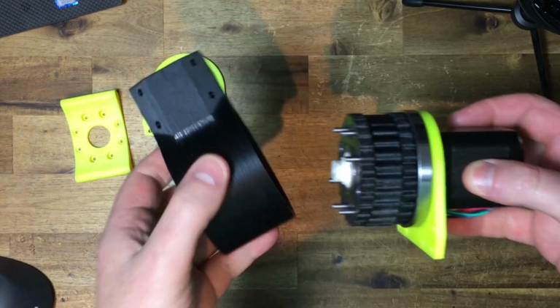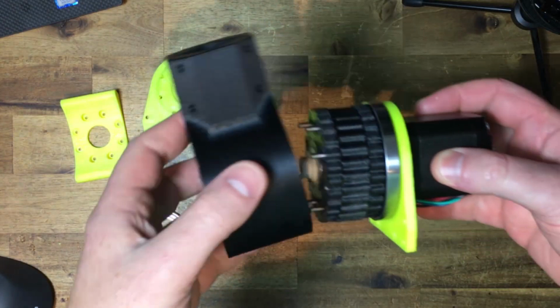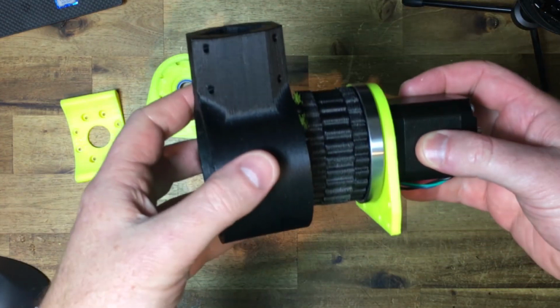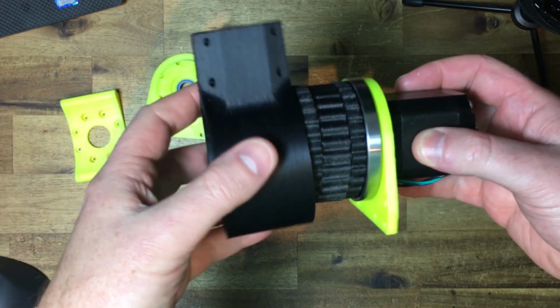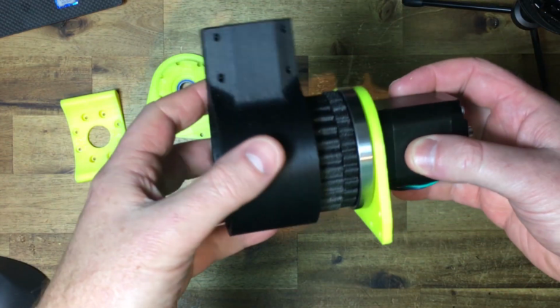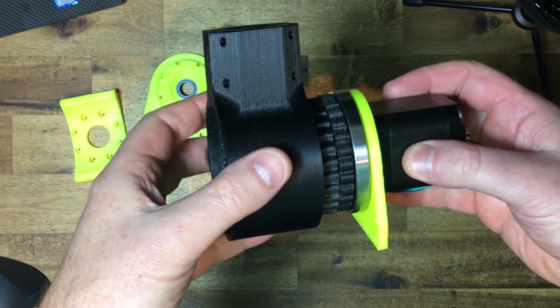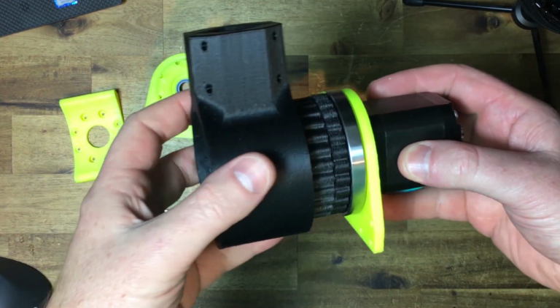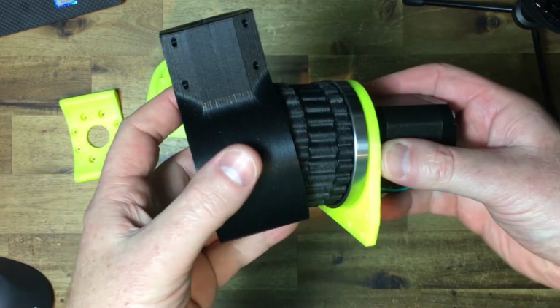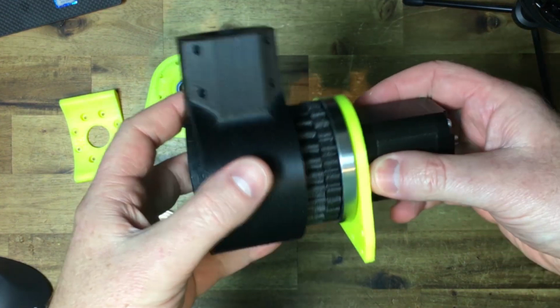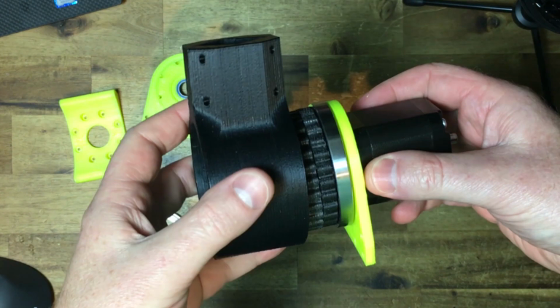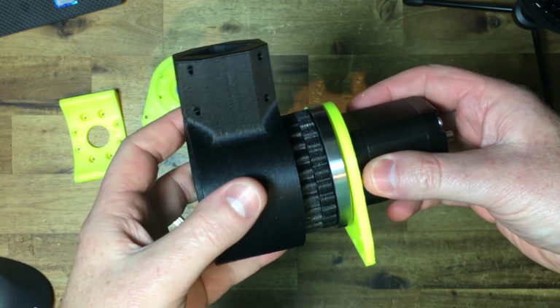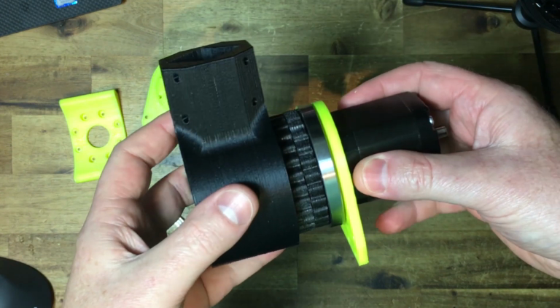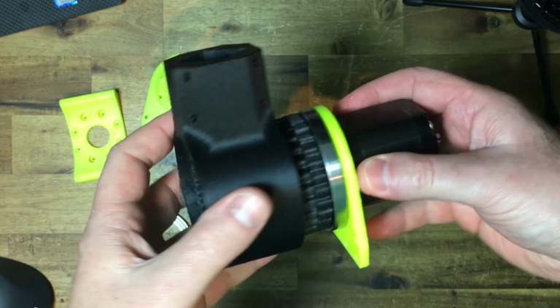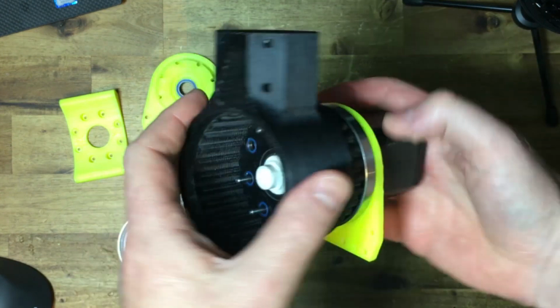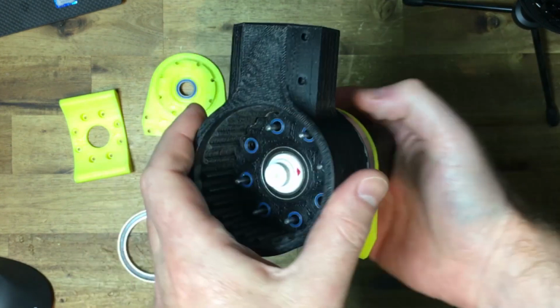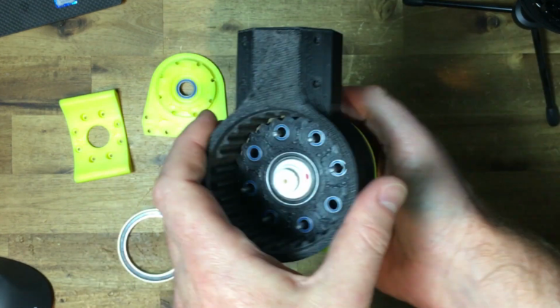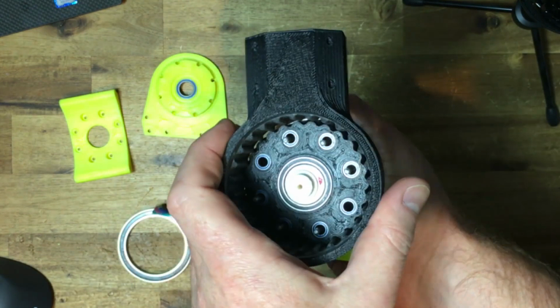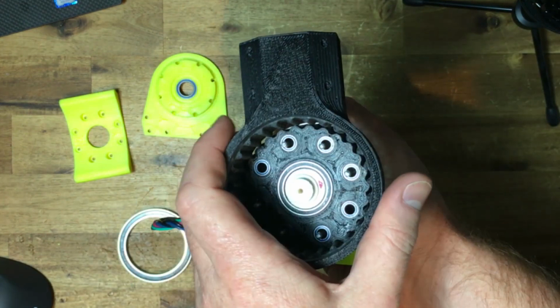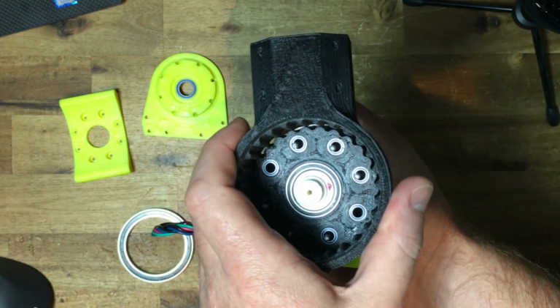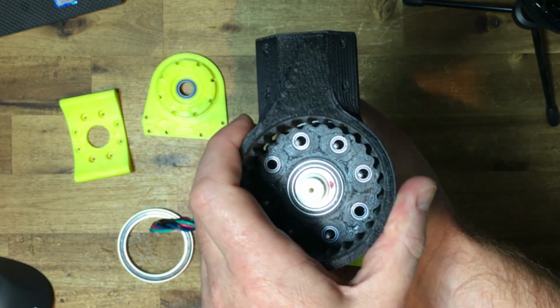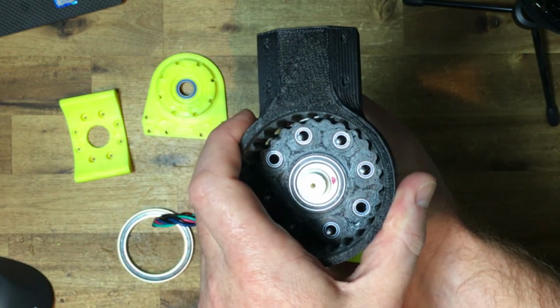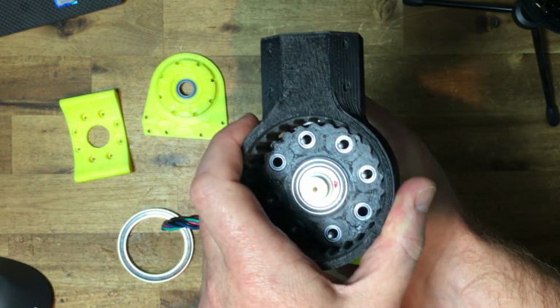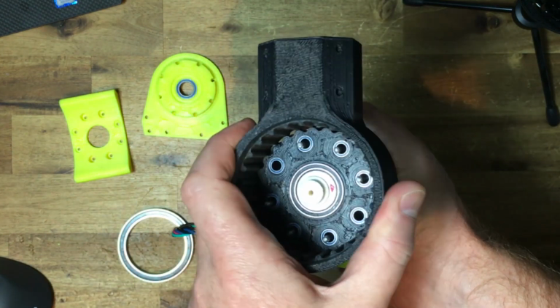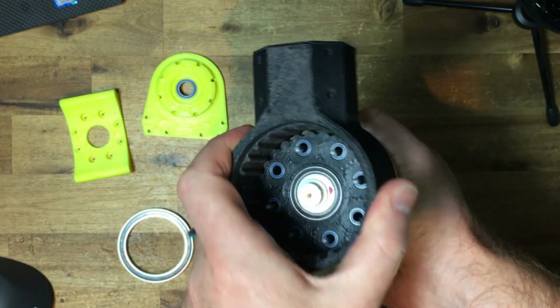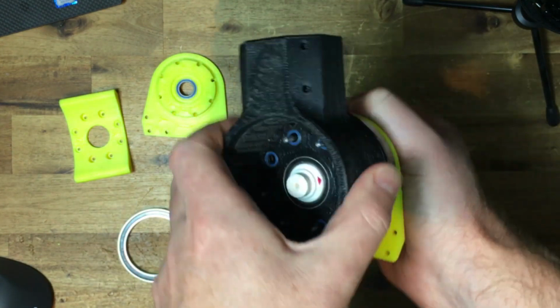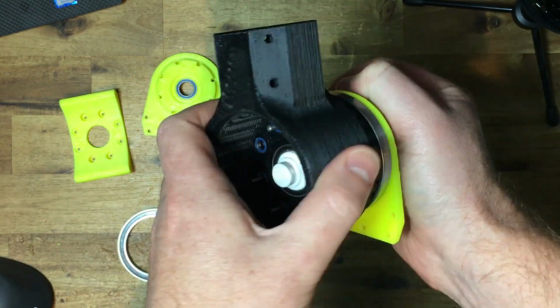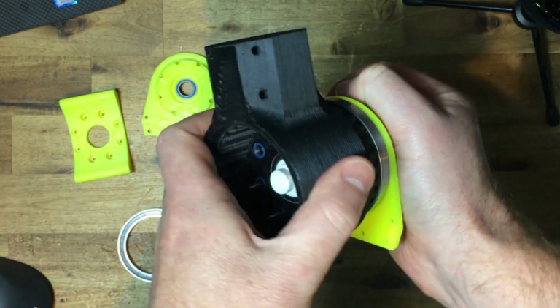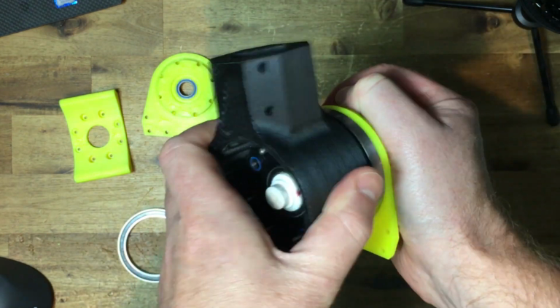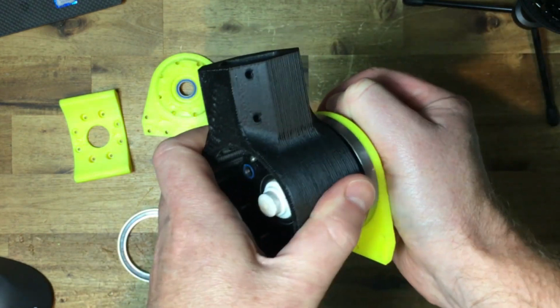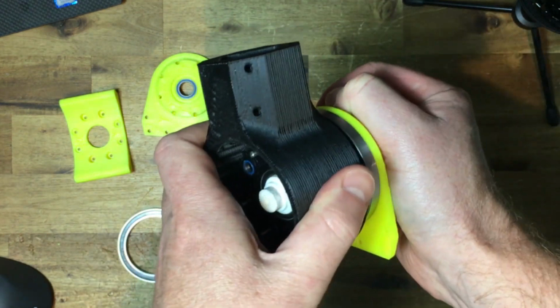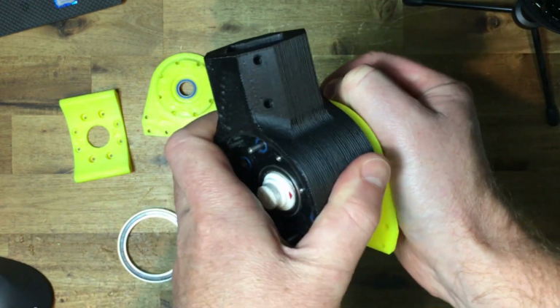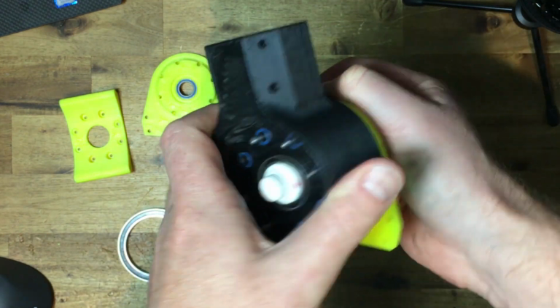This shows how to fit the parts together, but this is not the correct order of assembly, as you'll see later.